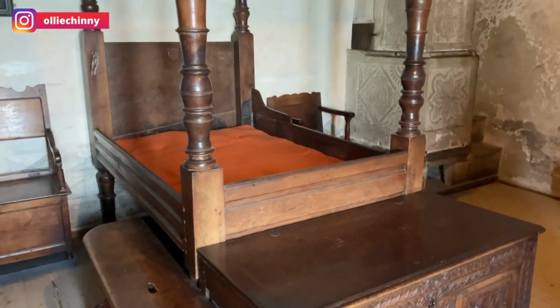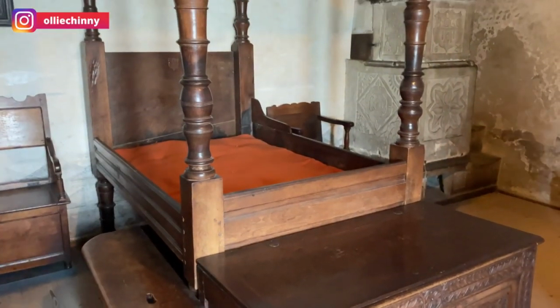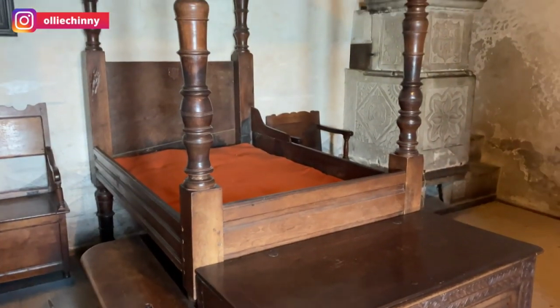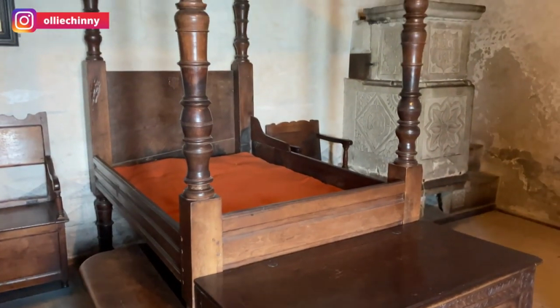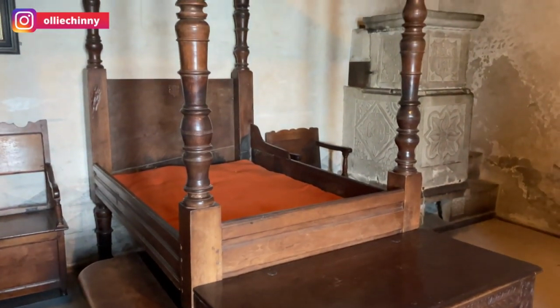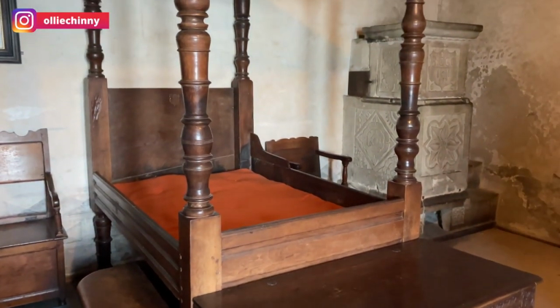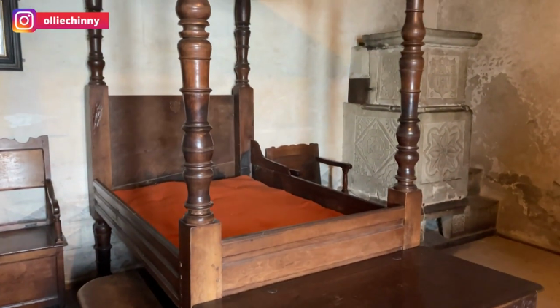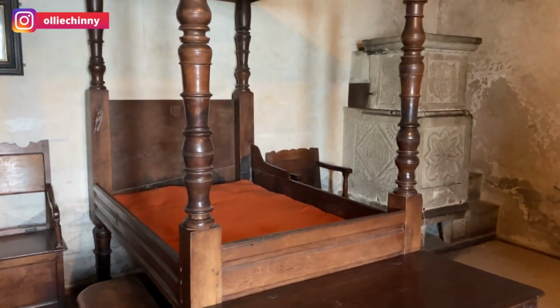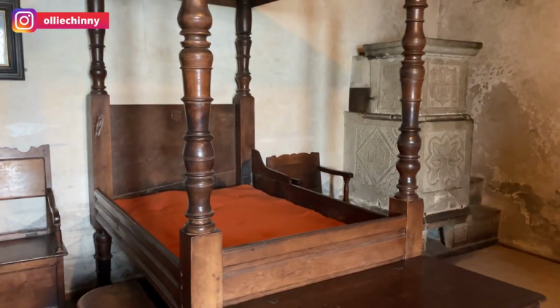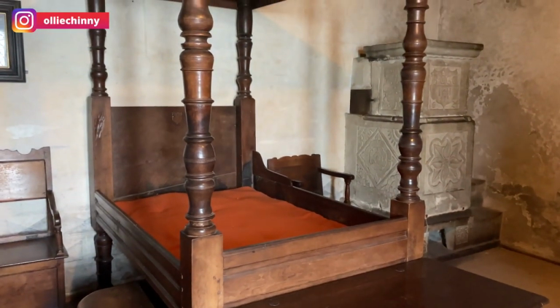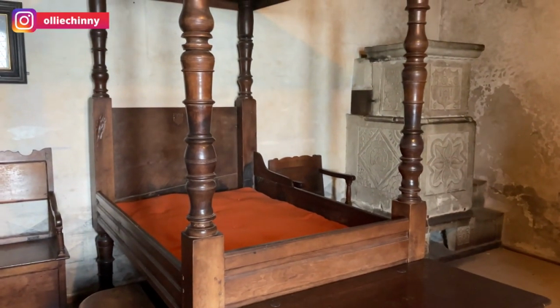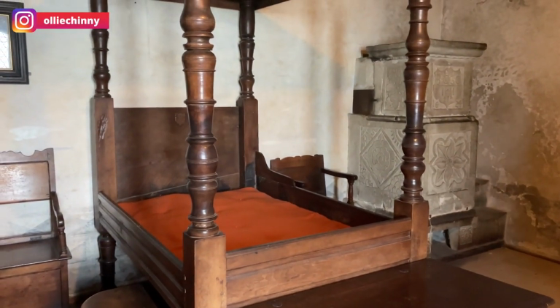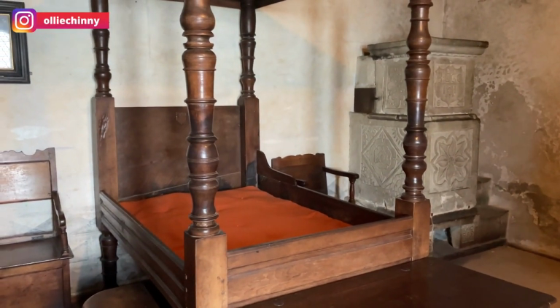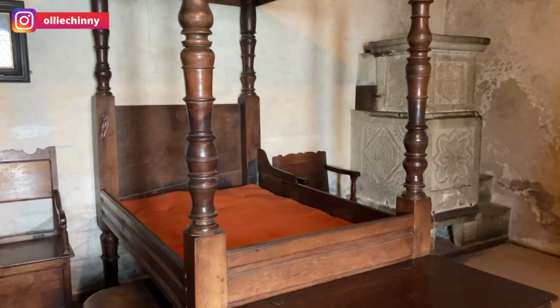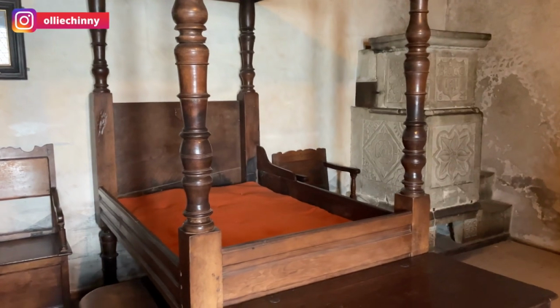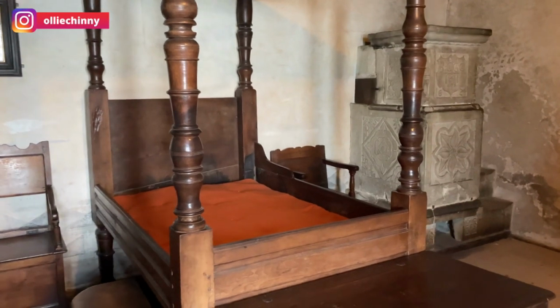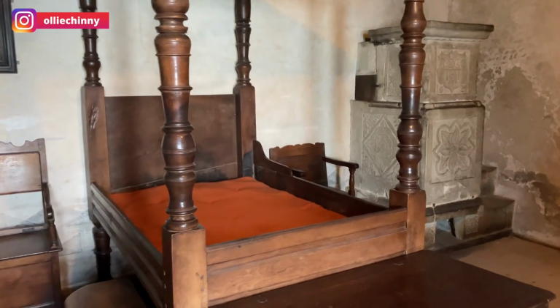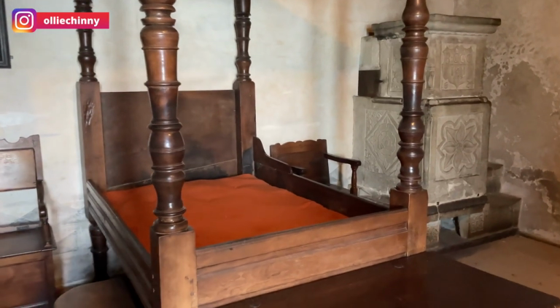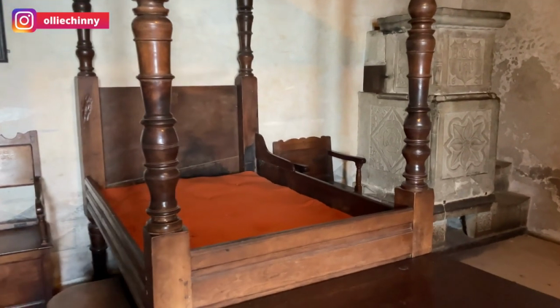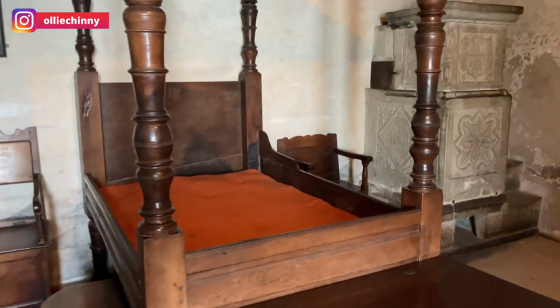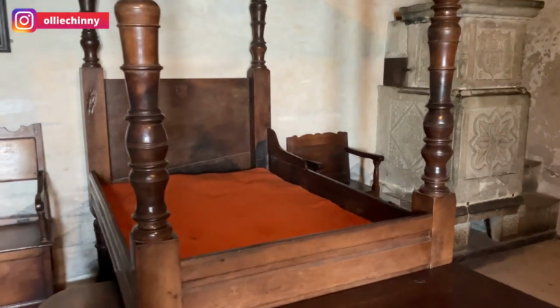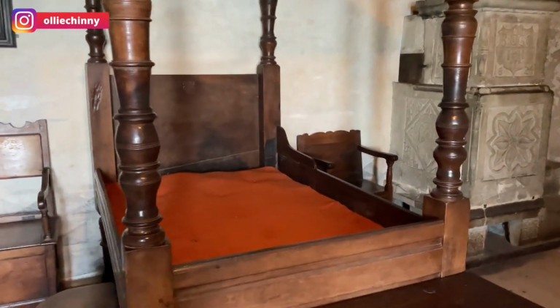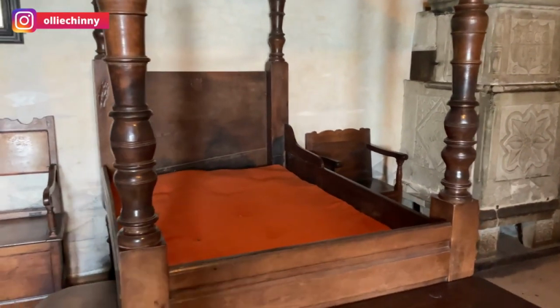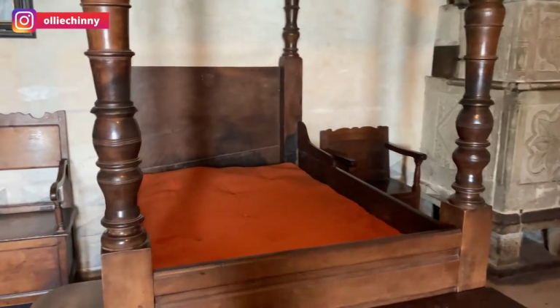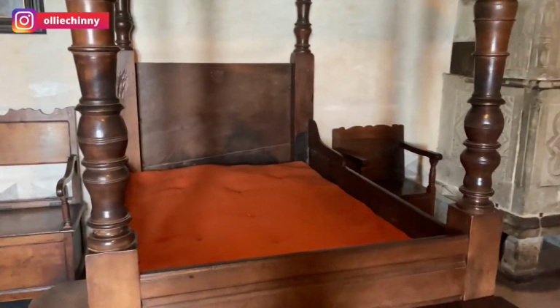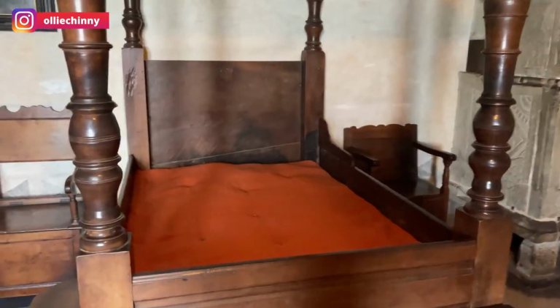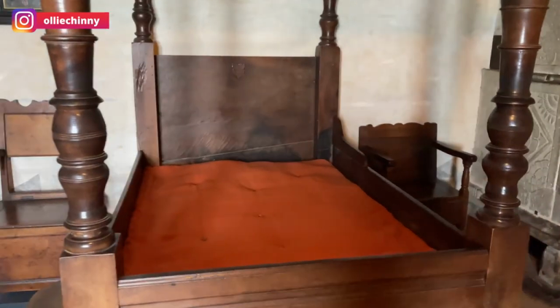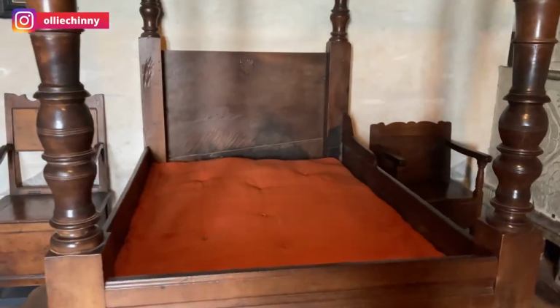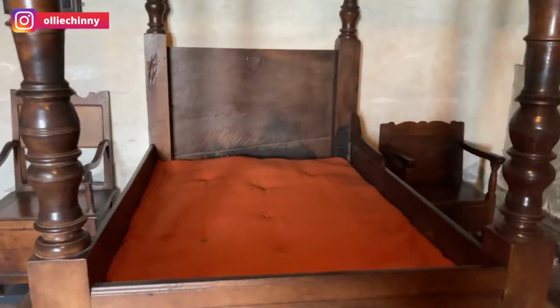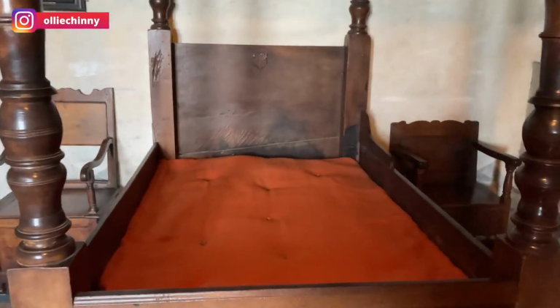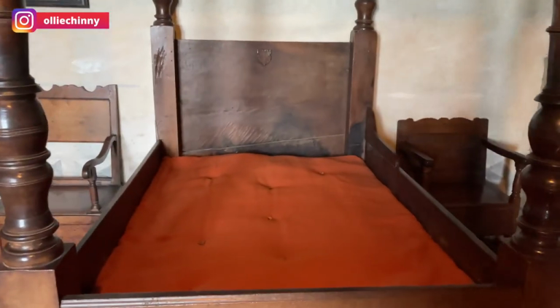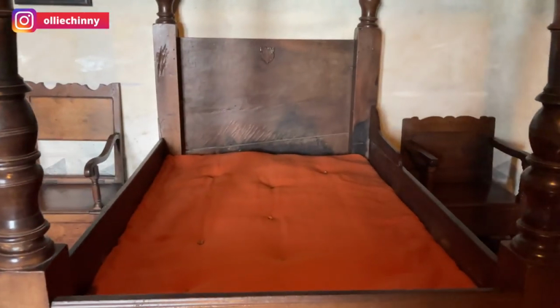This is a bed for two persons — this is how small, how tiny they were in the past.